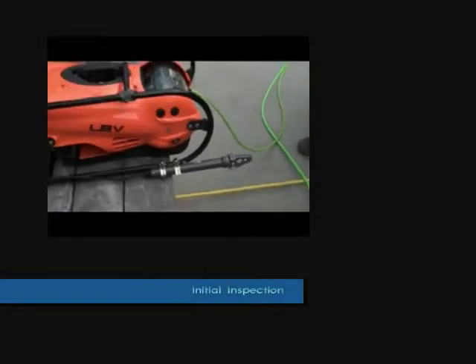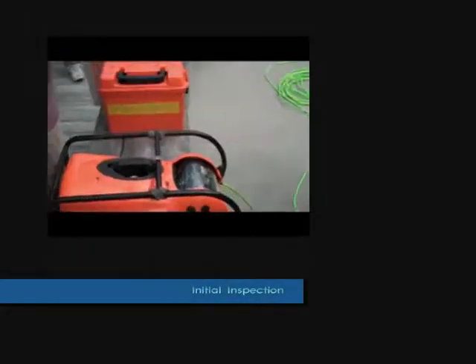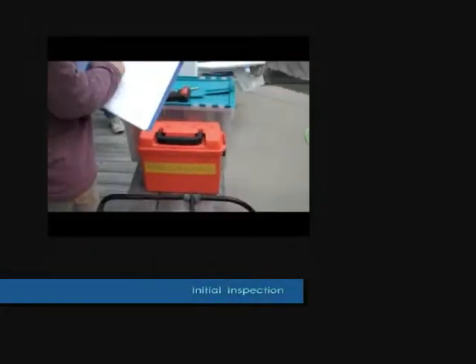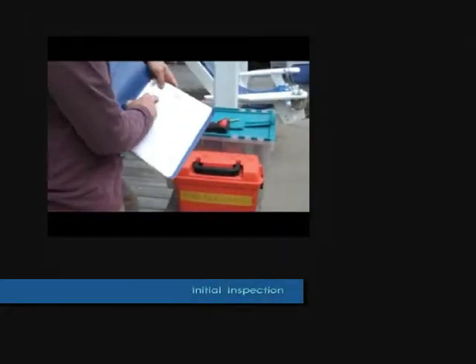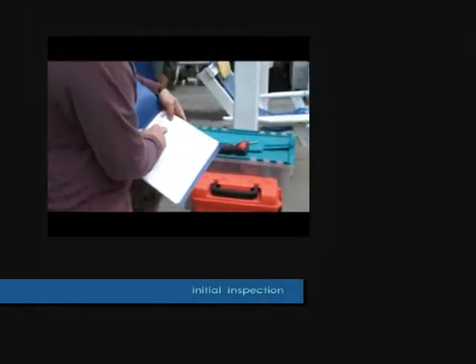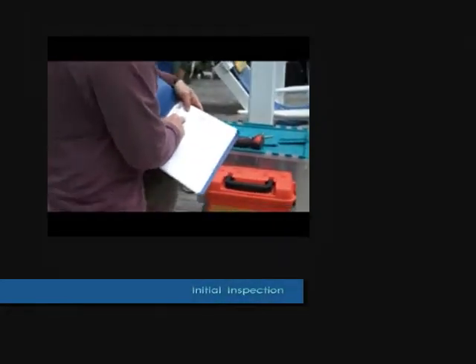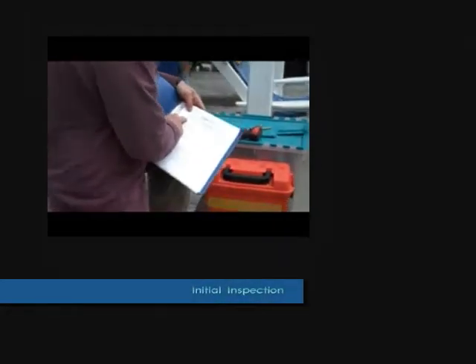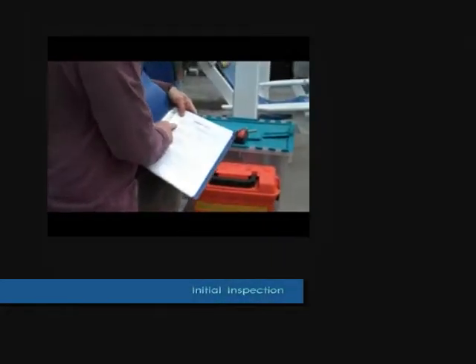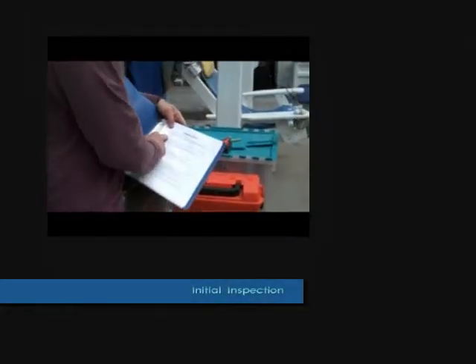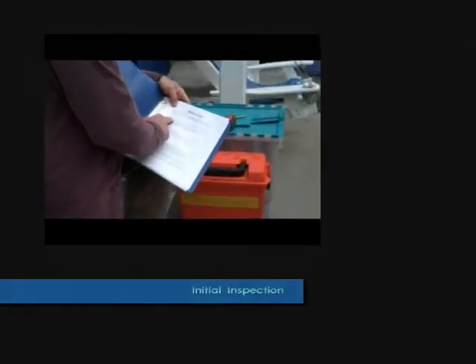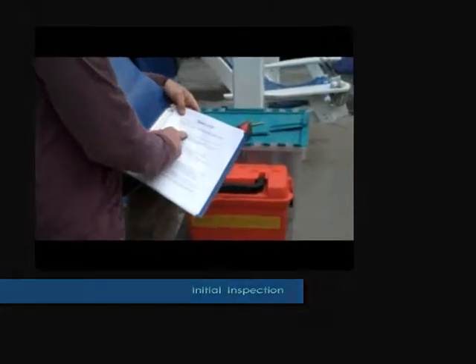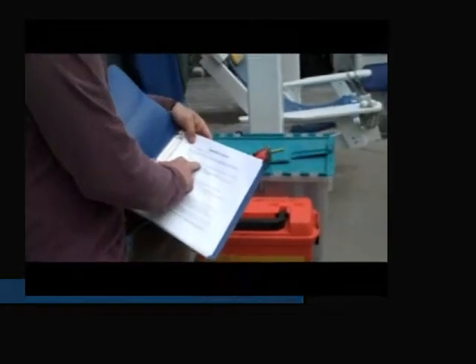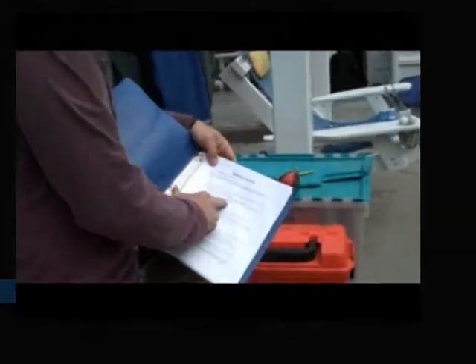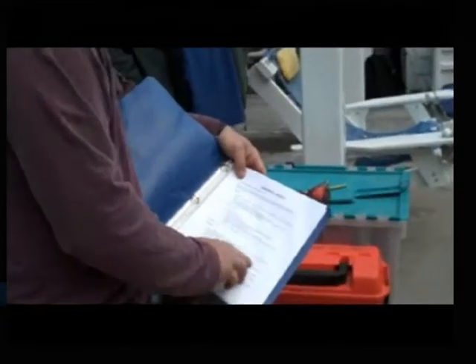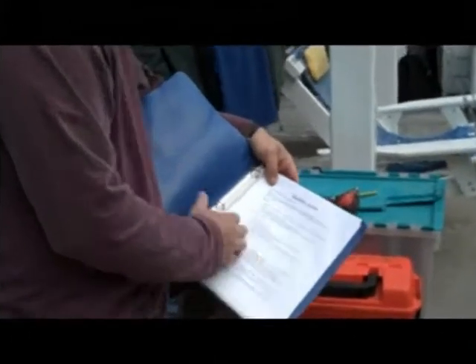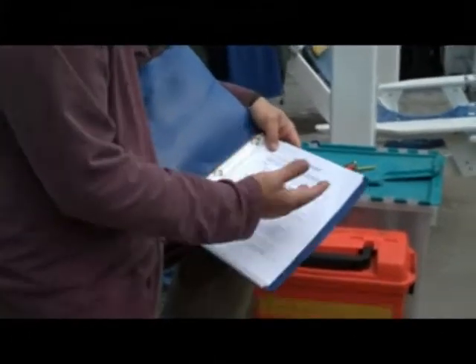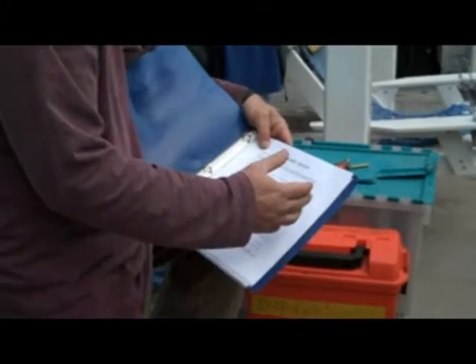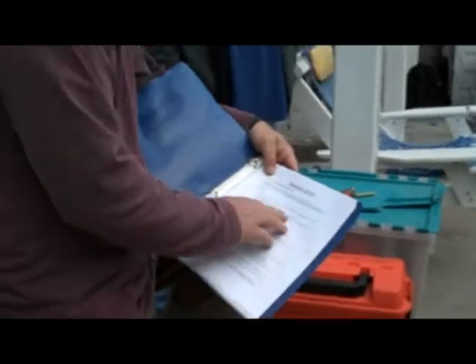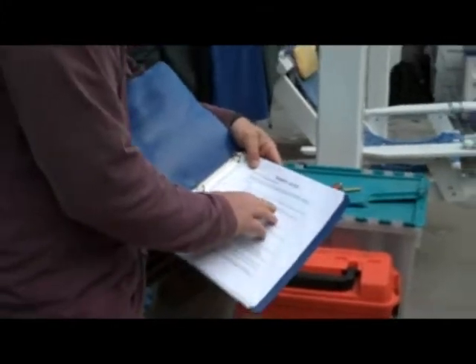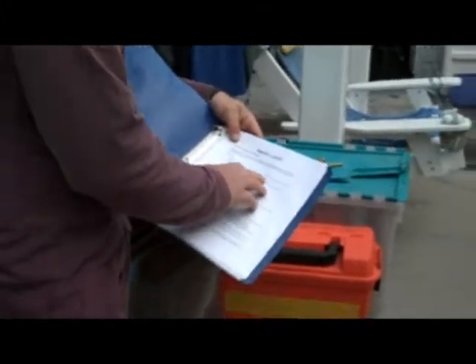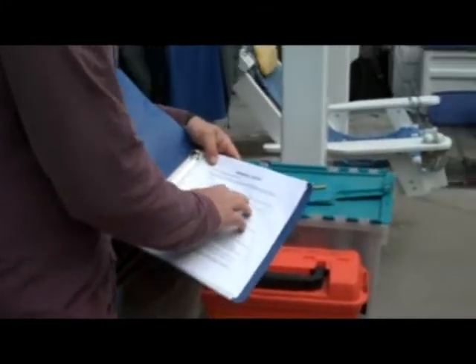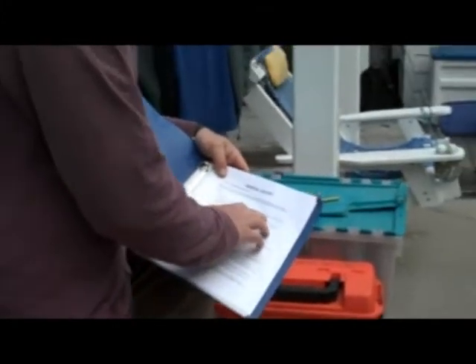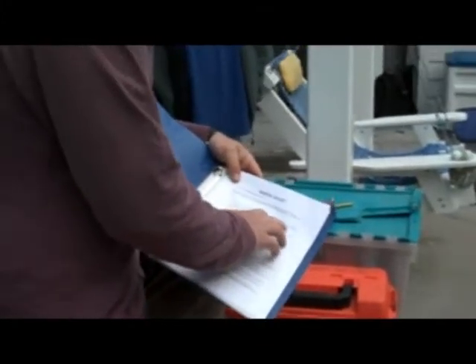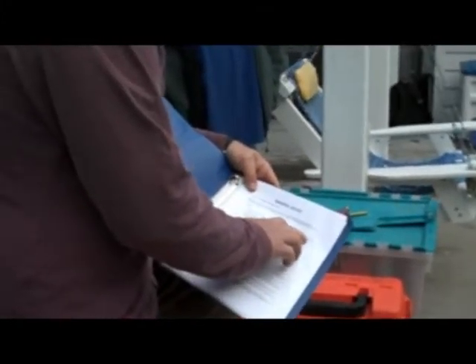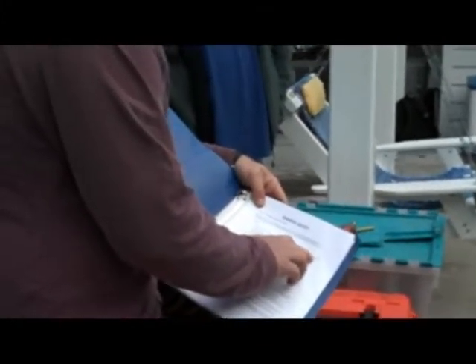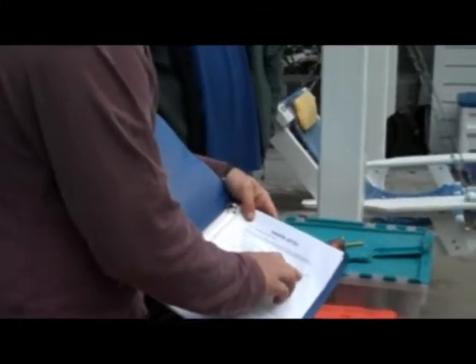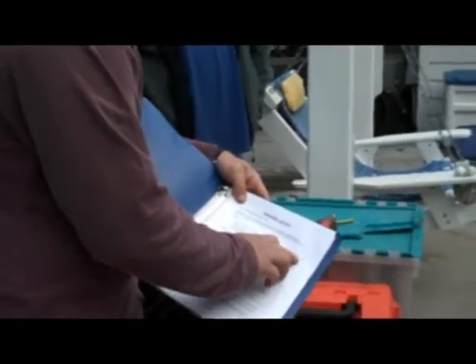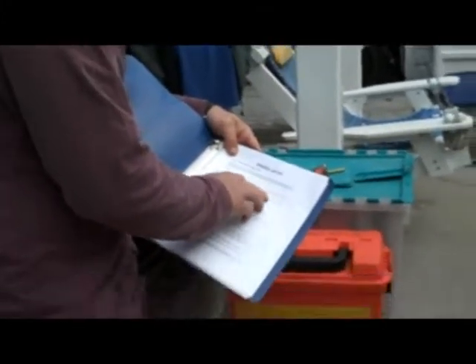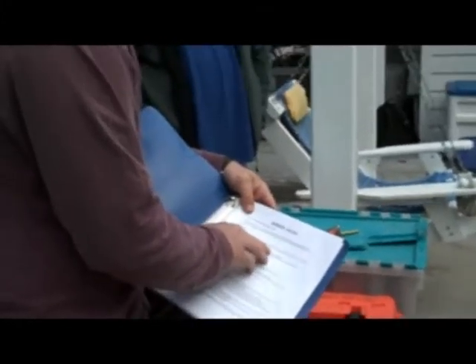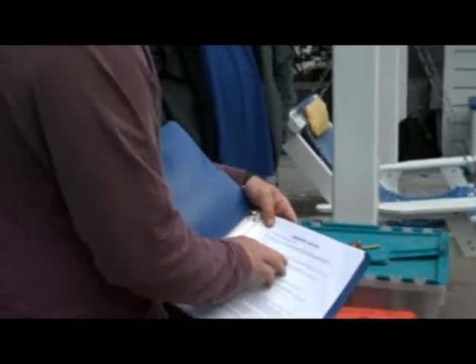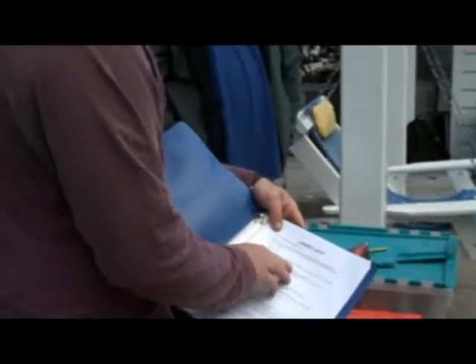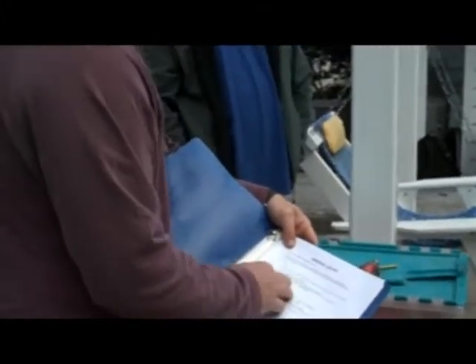First, your inspection. You want to visually look over the system for obvious damage, looking at the viewport, seals, thrusters, etc.